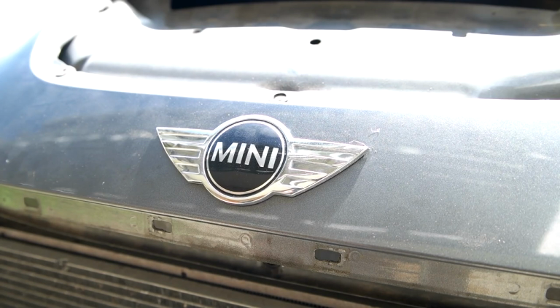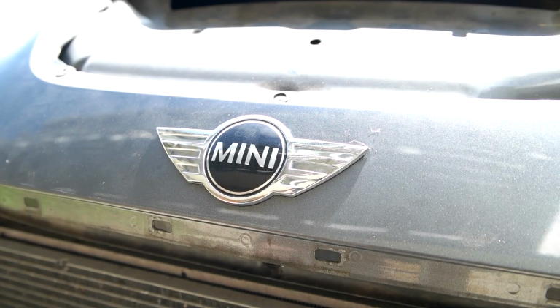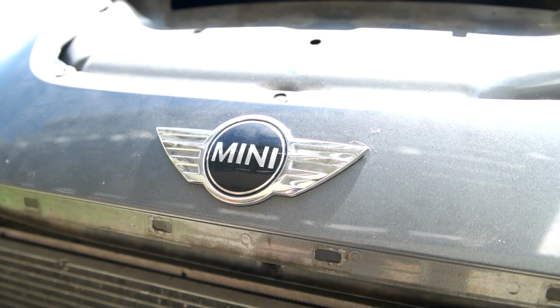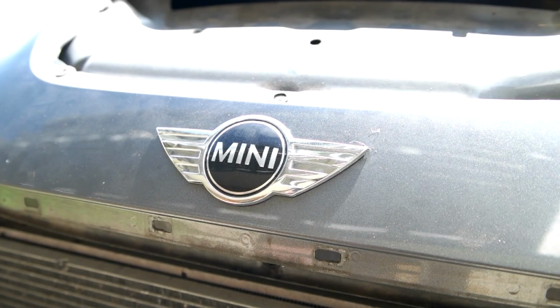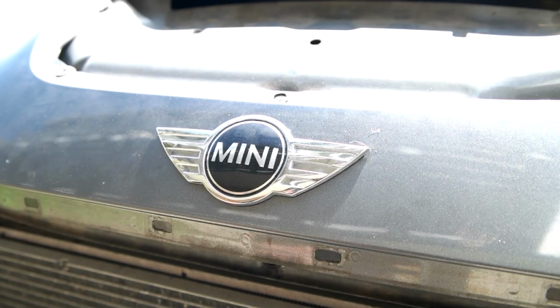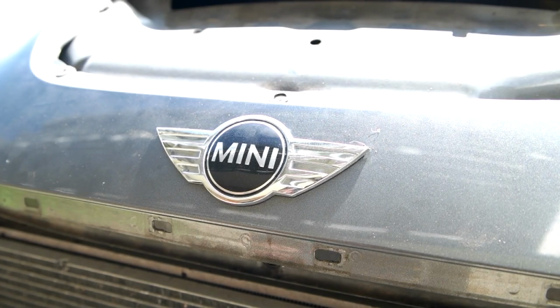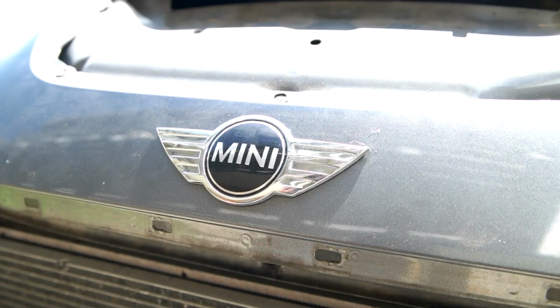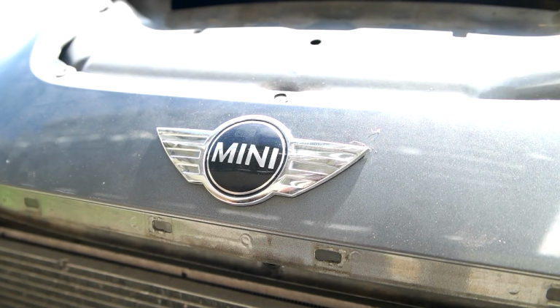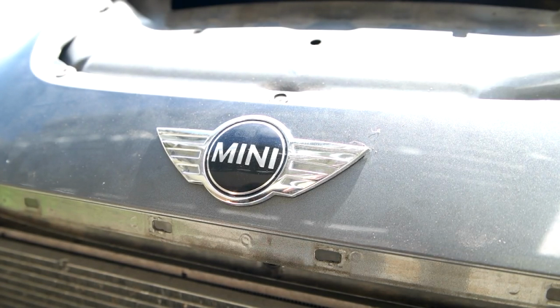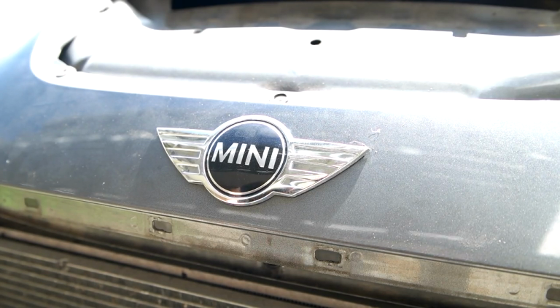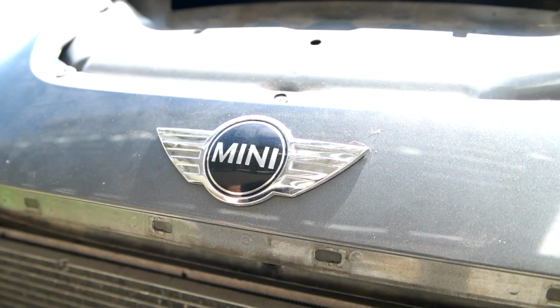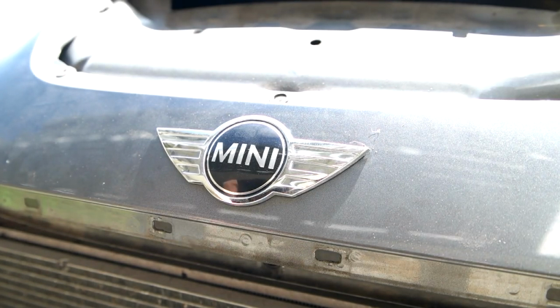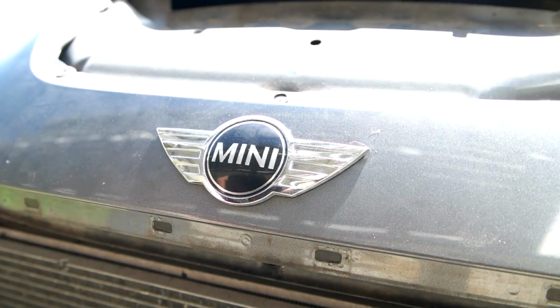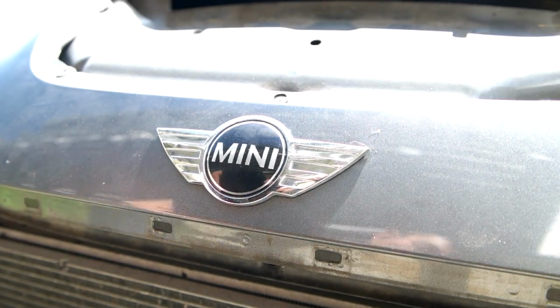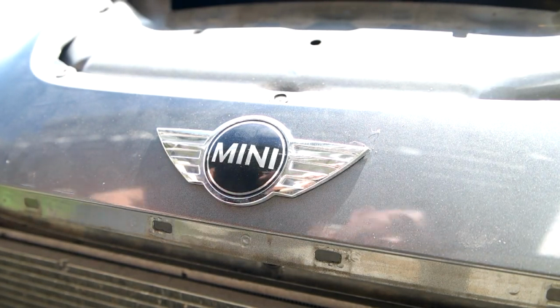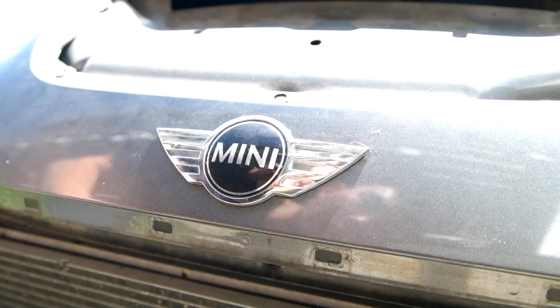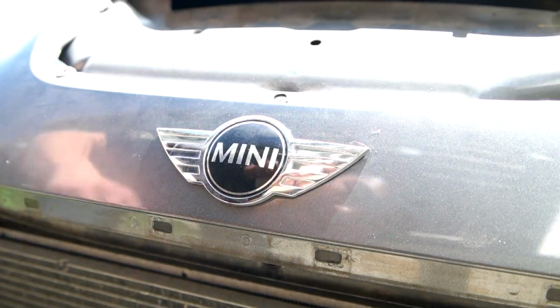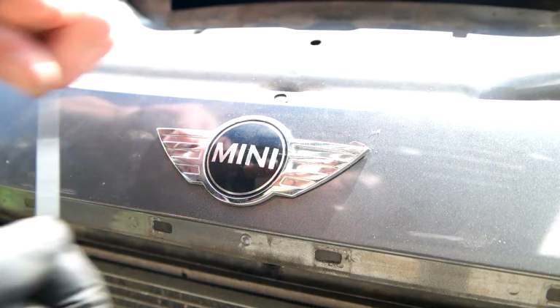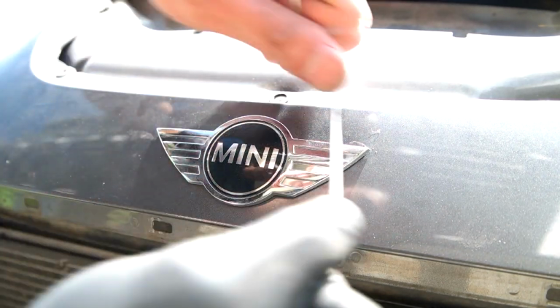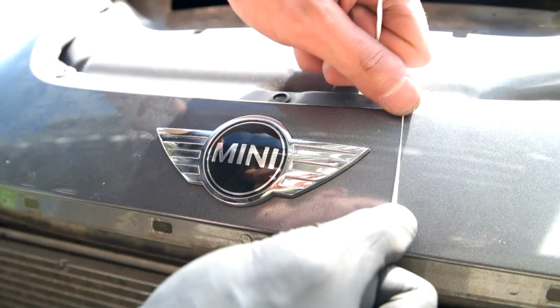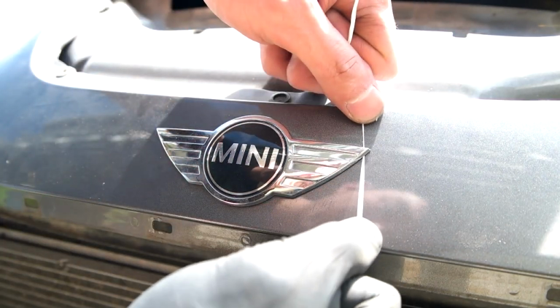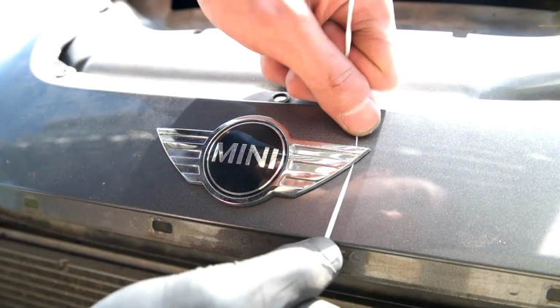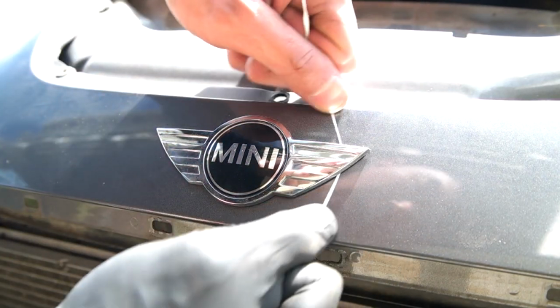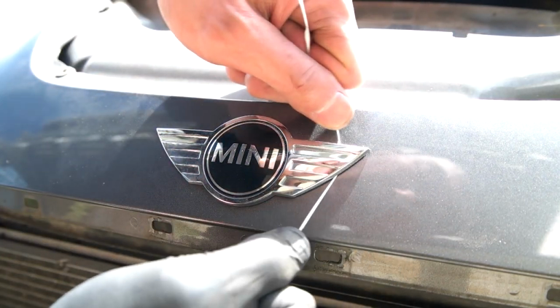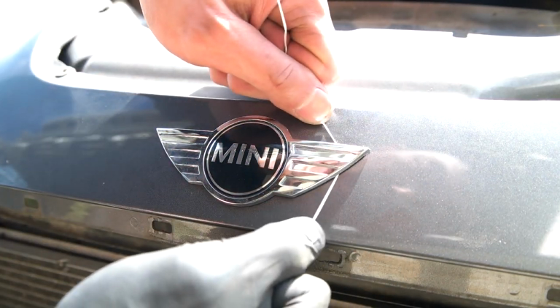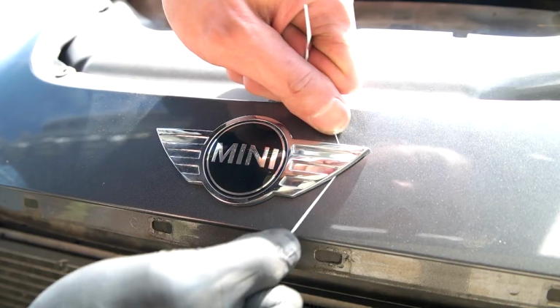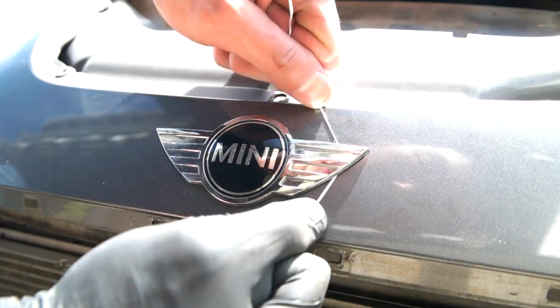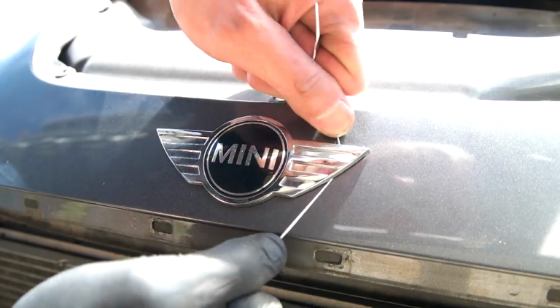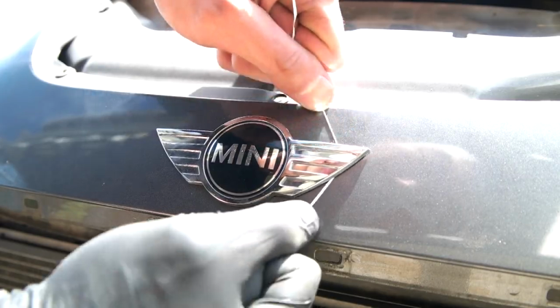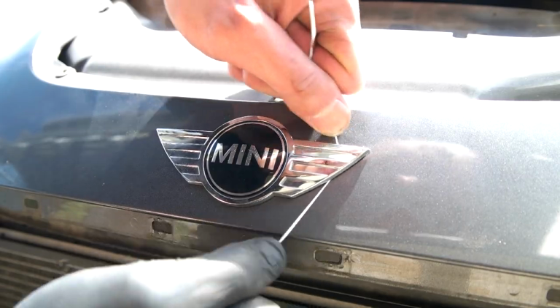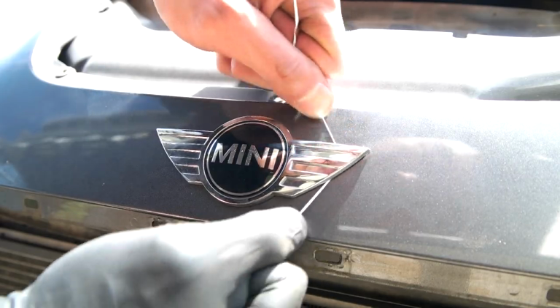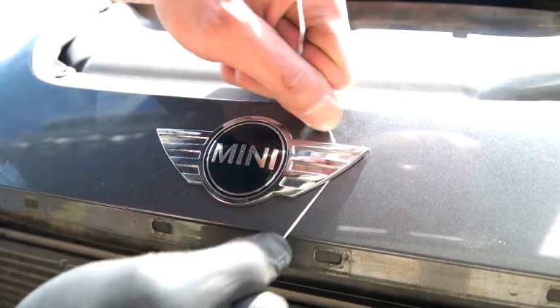Today's pretty warm so I'm not going to use a heat gun. I have a piece of floss and I'm going to take this badge out.